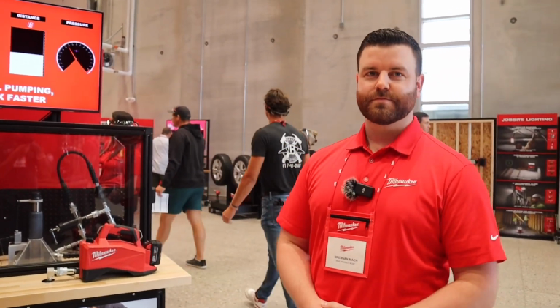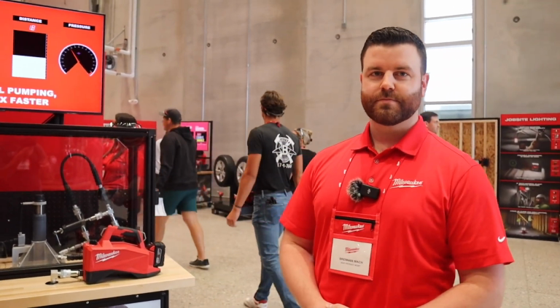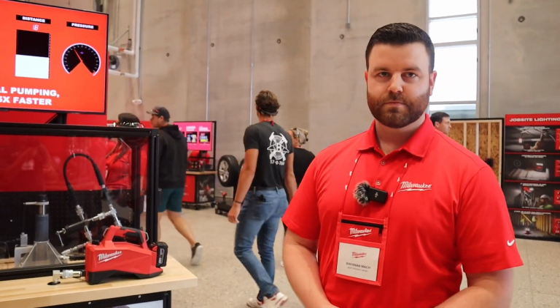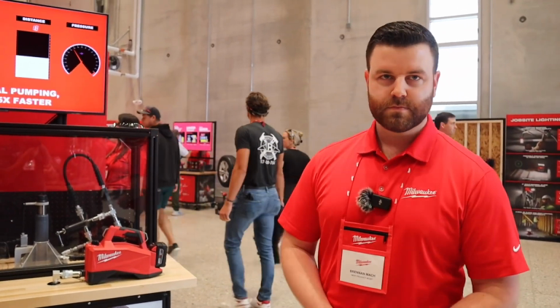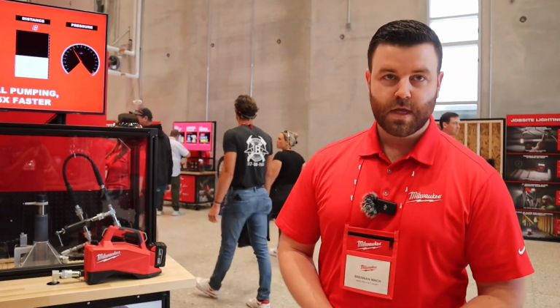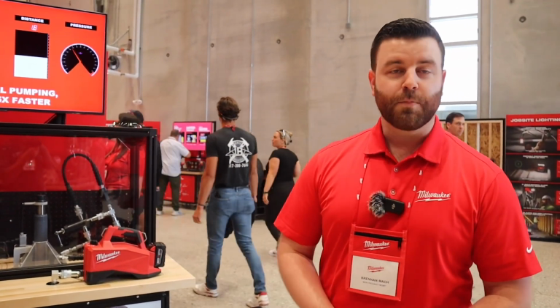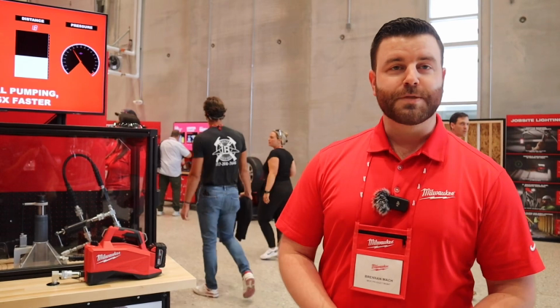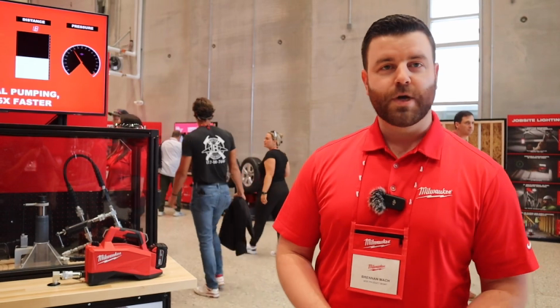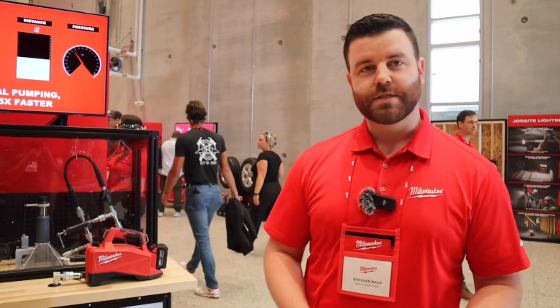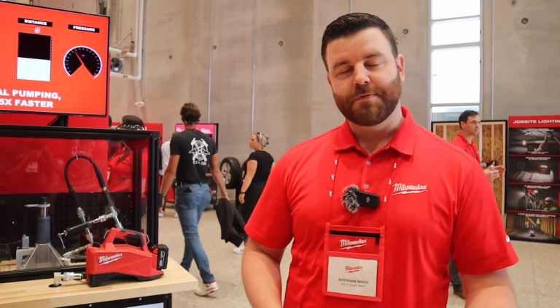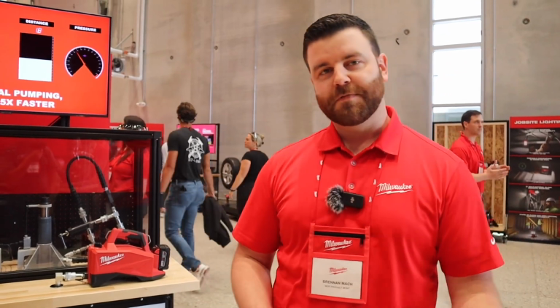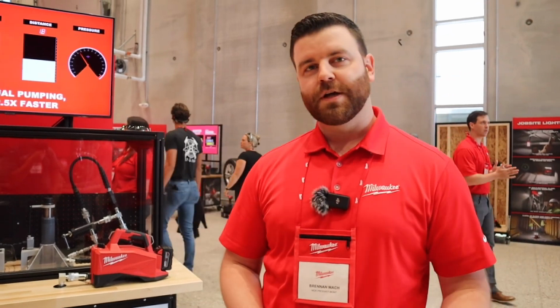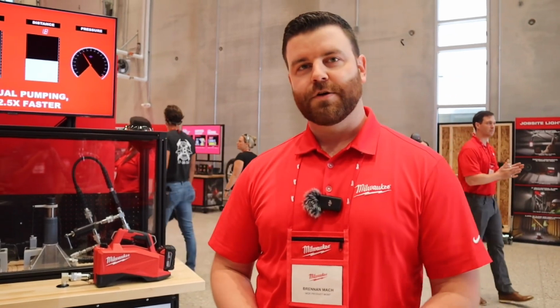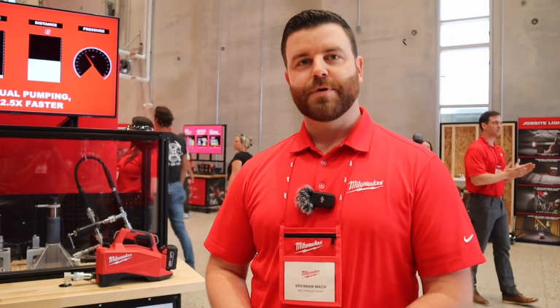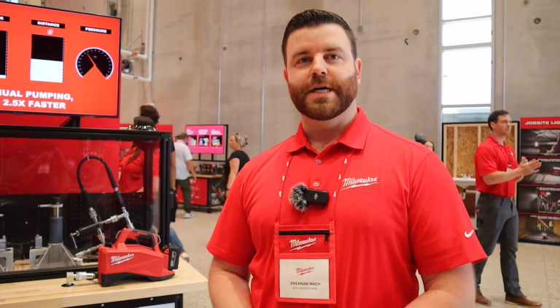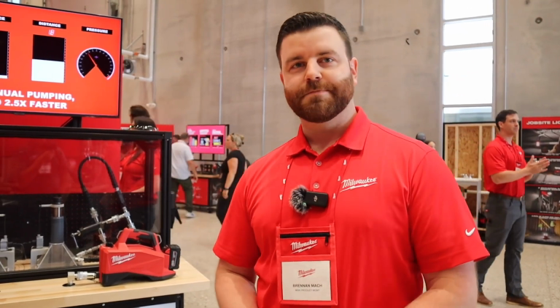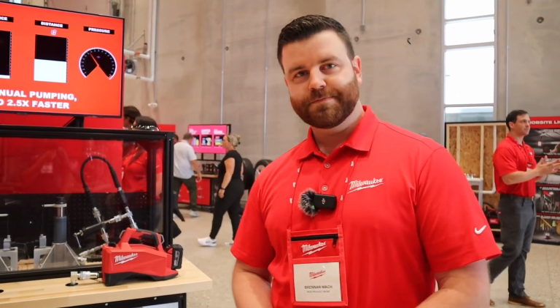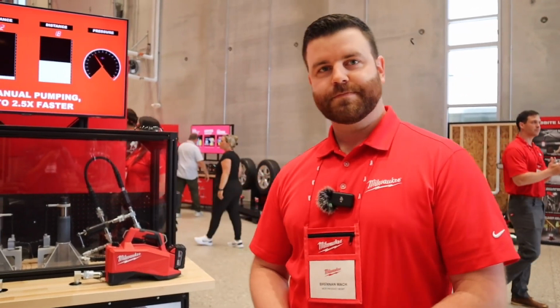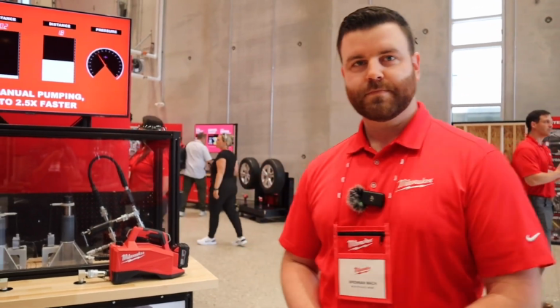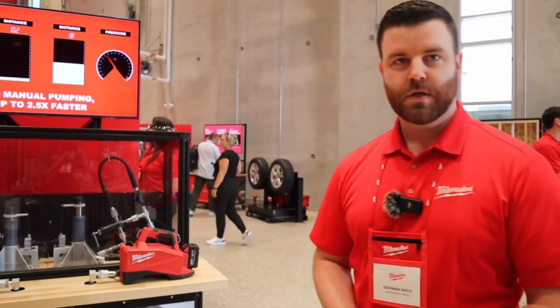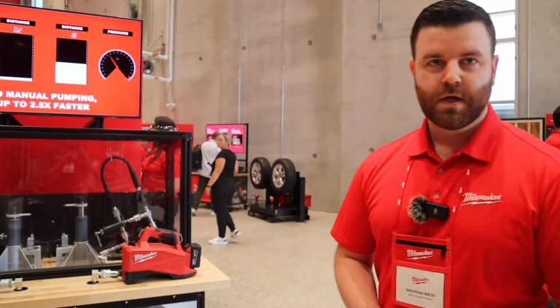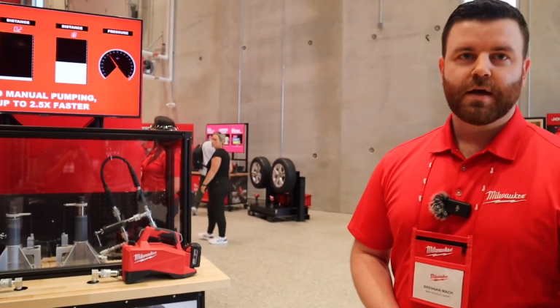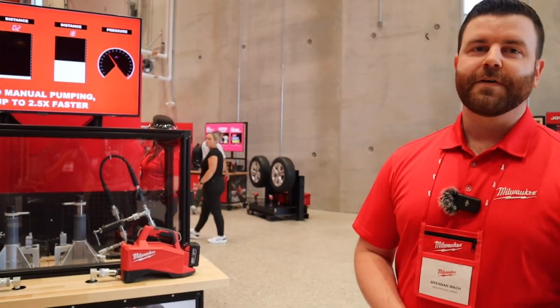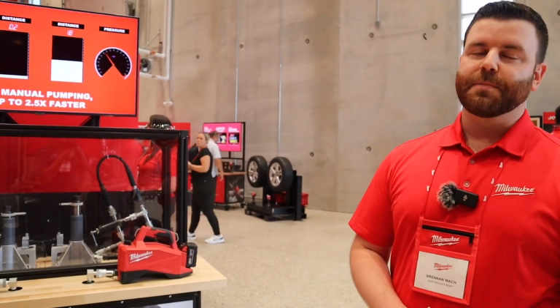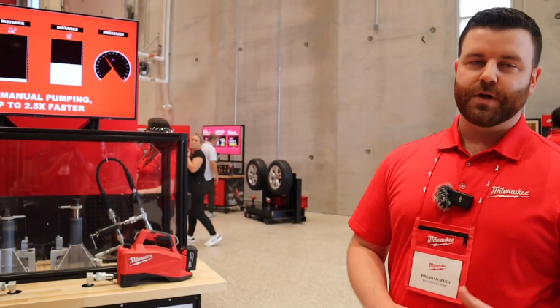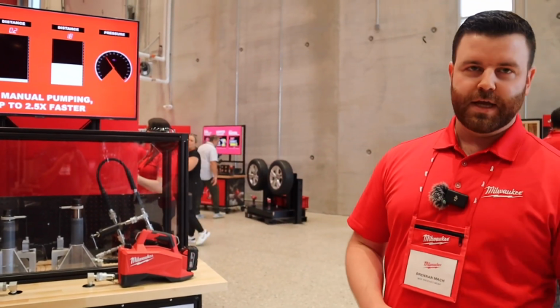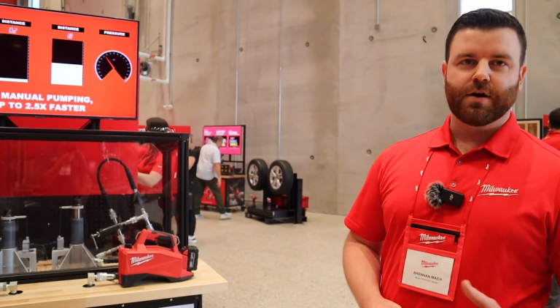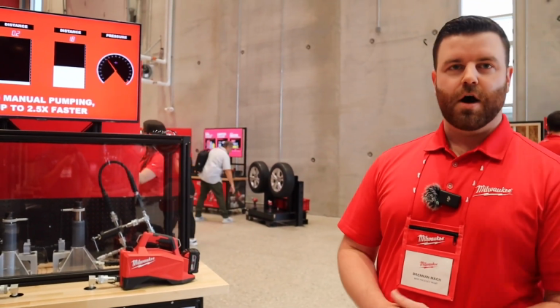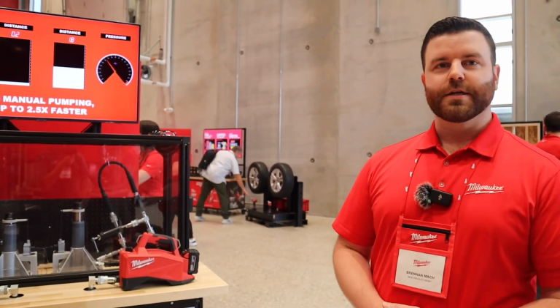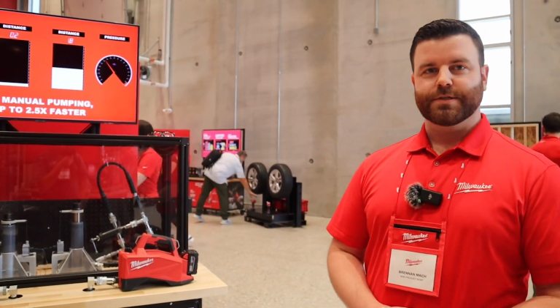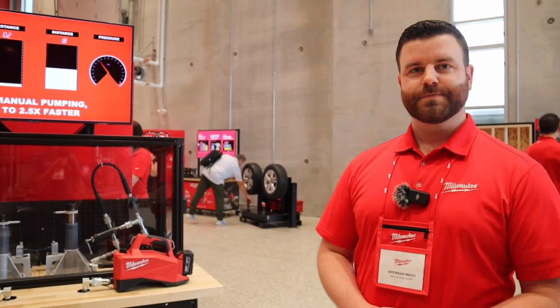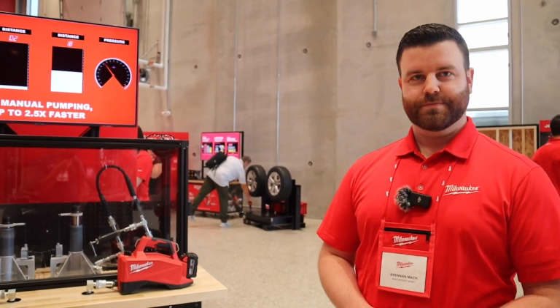Price point is going to be $1,500 retail. Availability is in August.